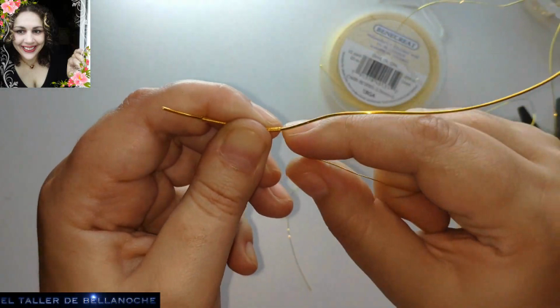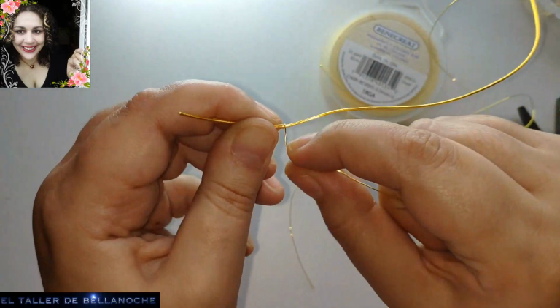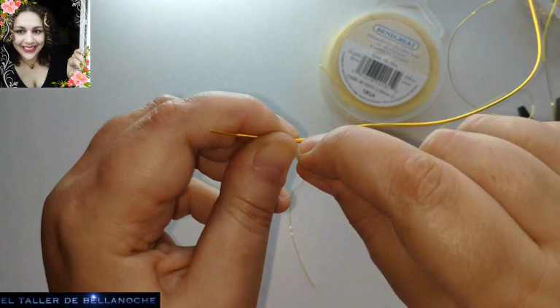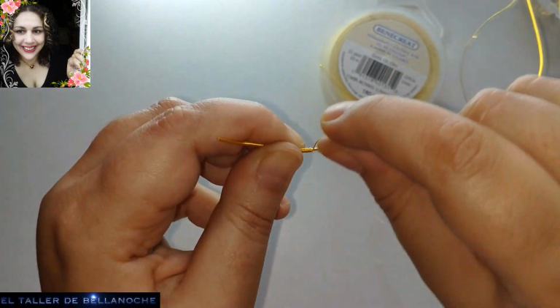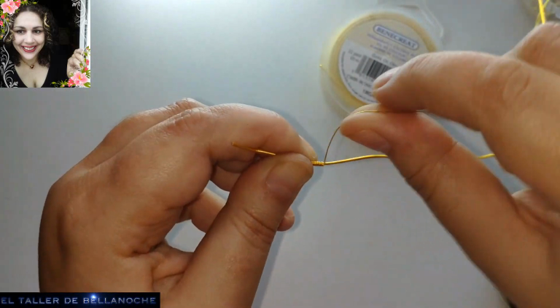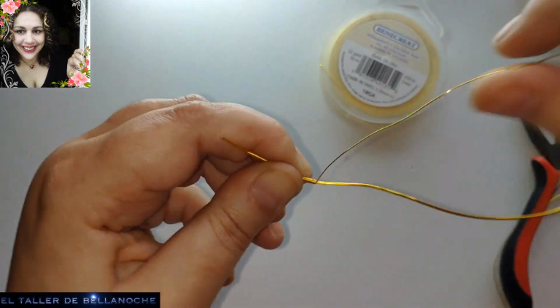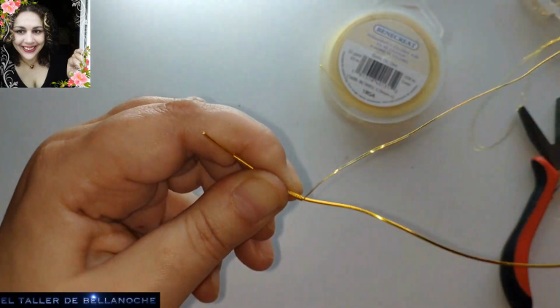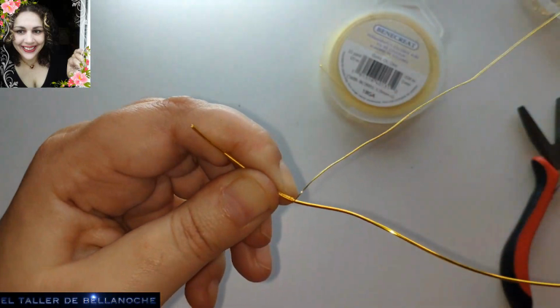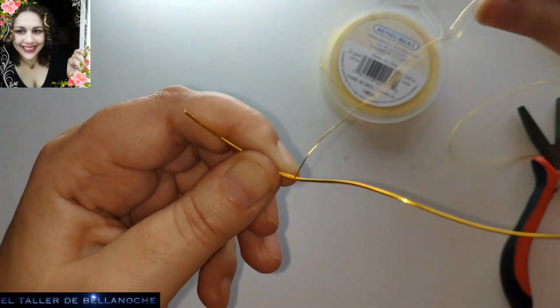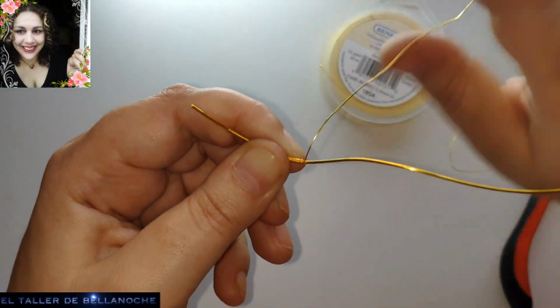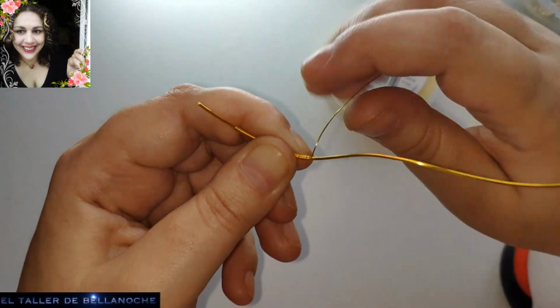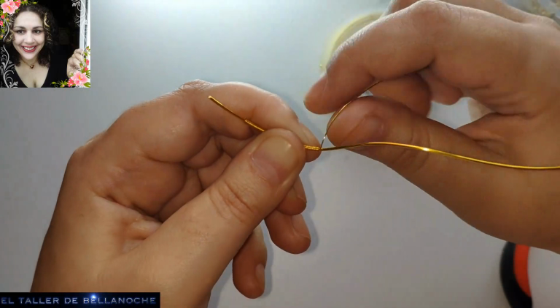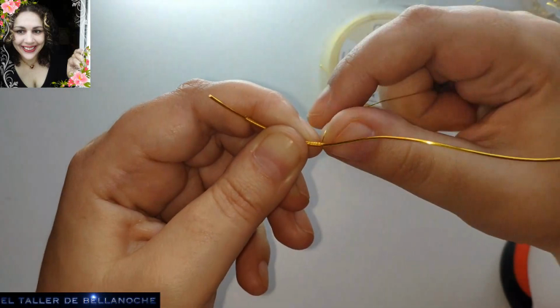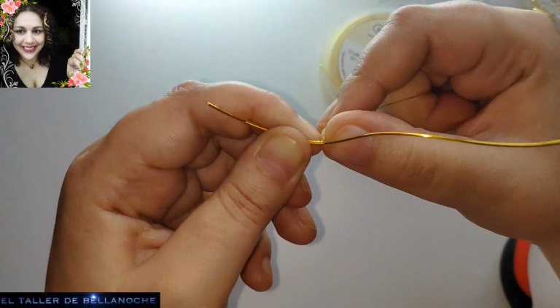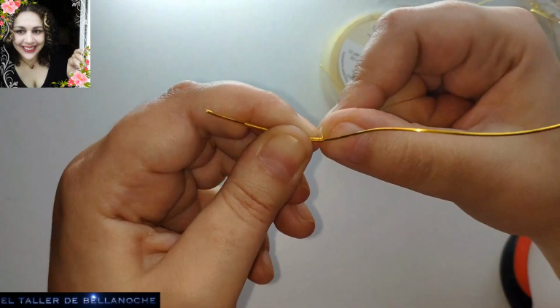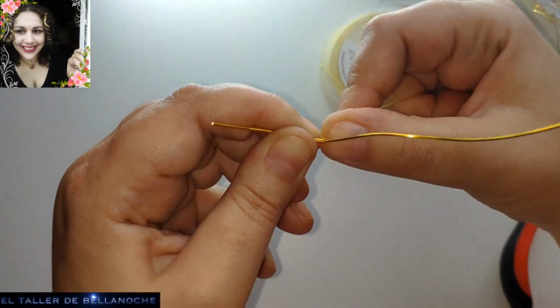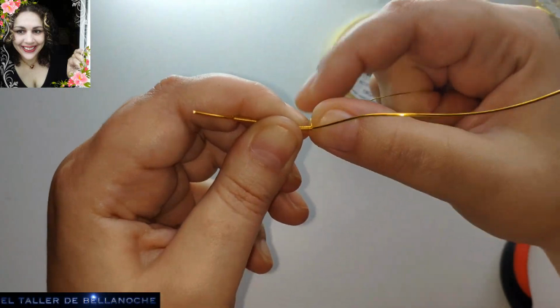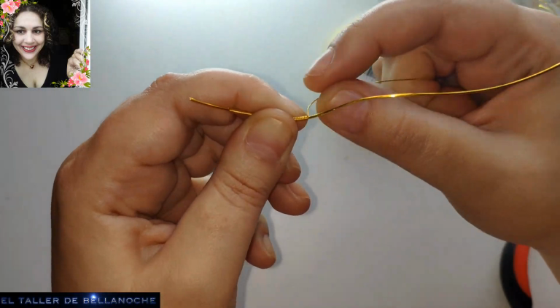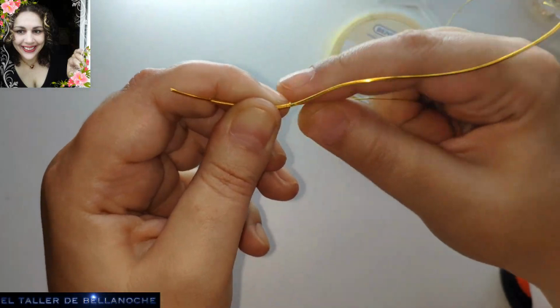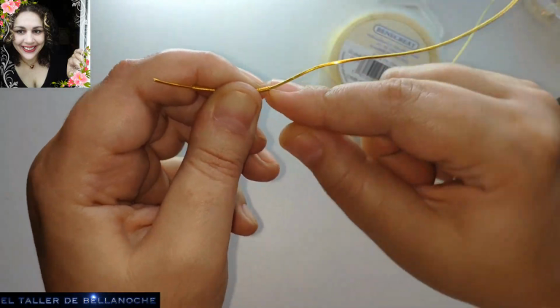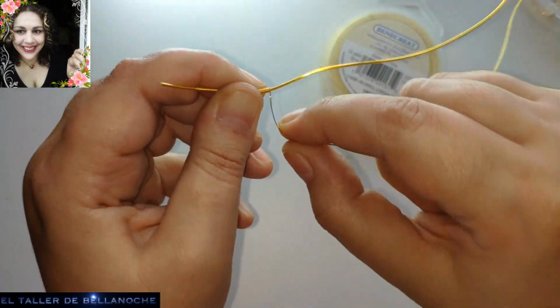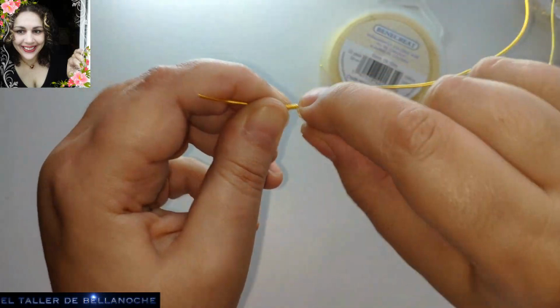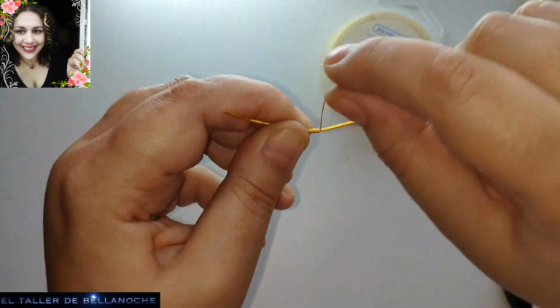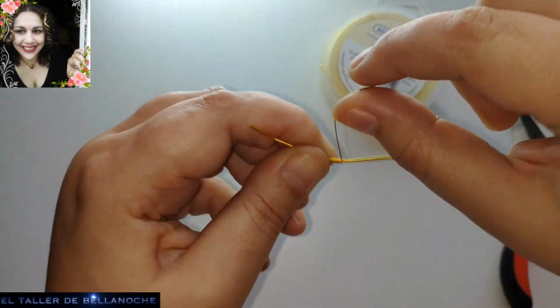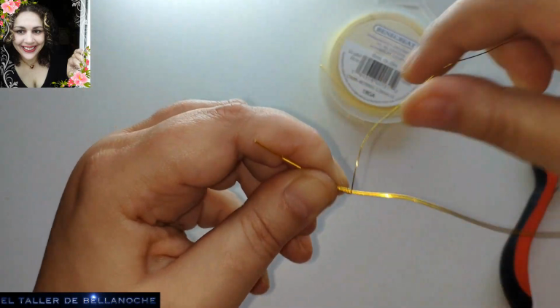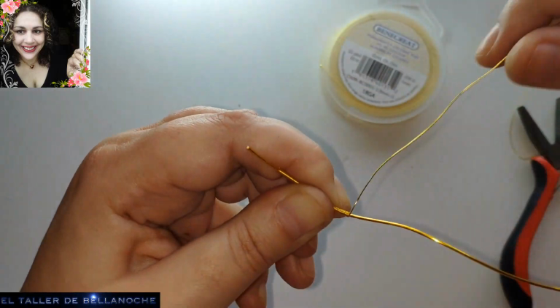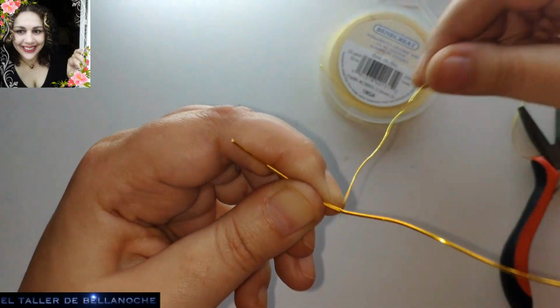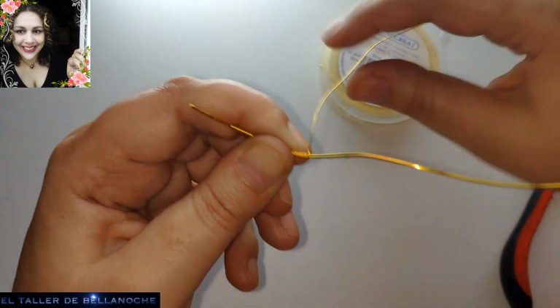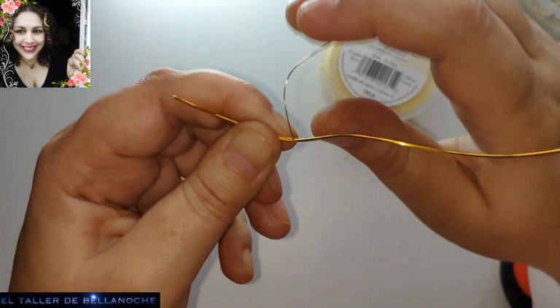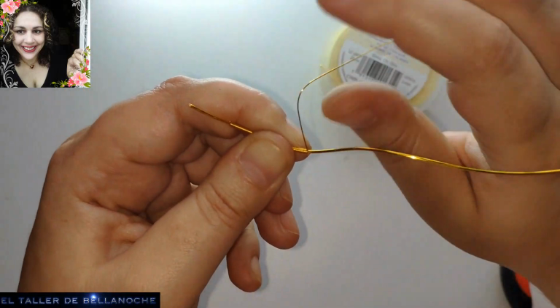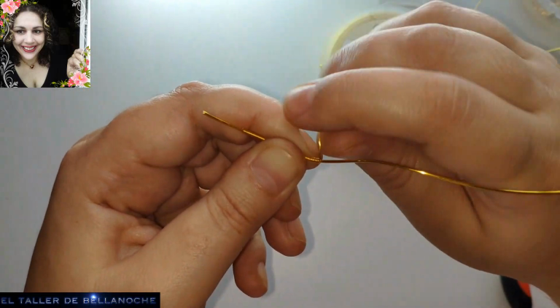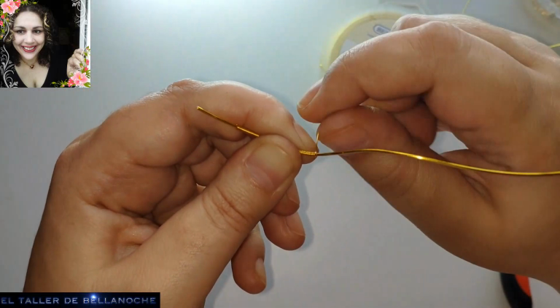La otra, por ejemplo, es más pálida. El otro alambre más duro que he cogido también es más duro, claro.